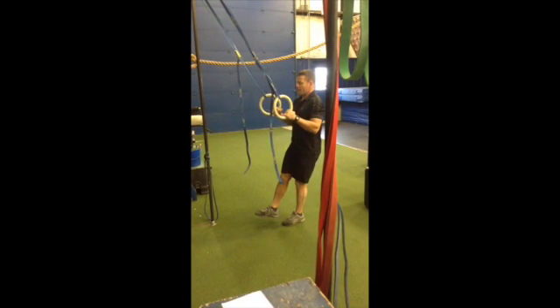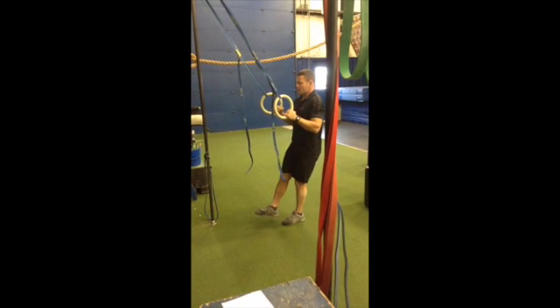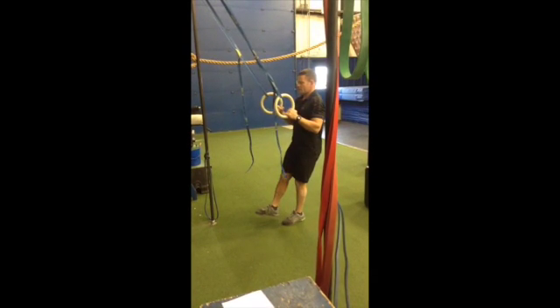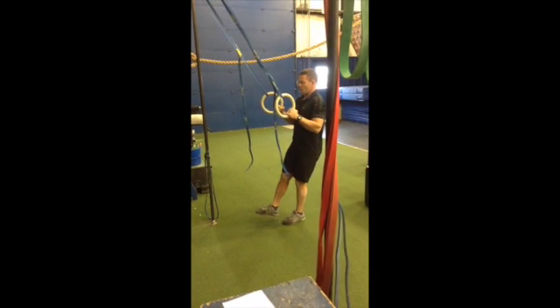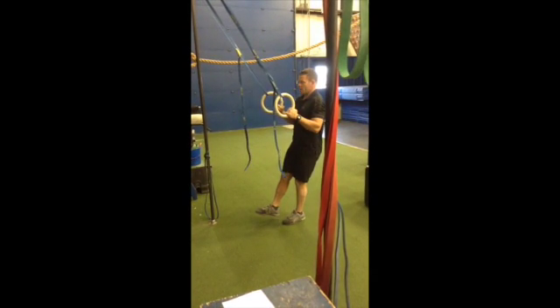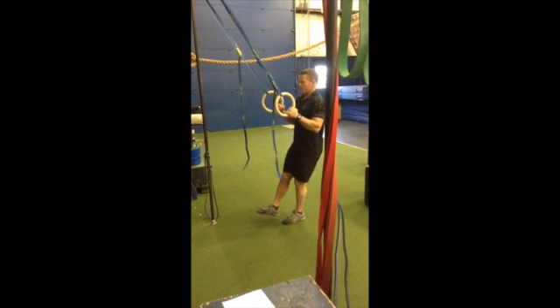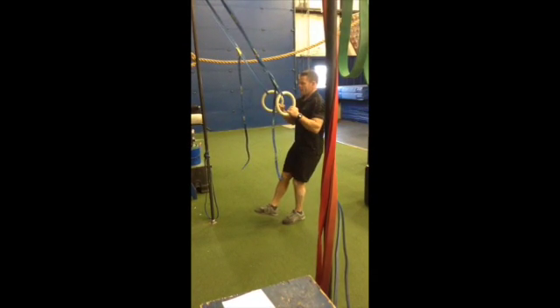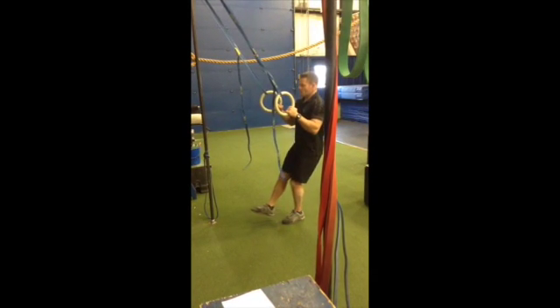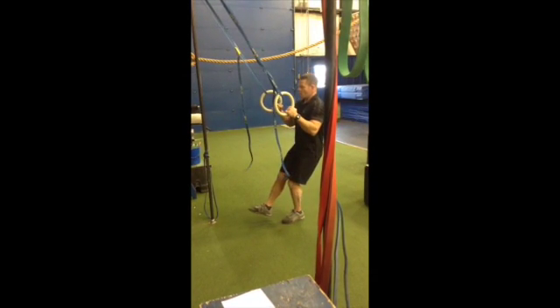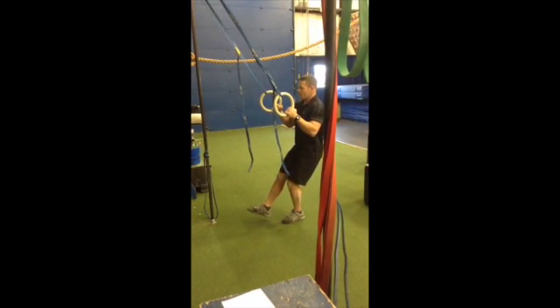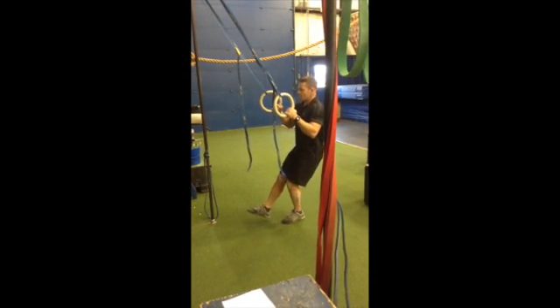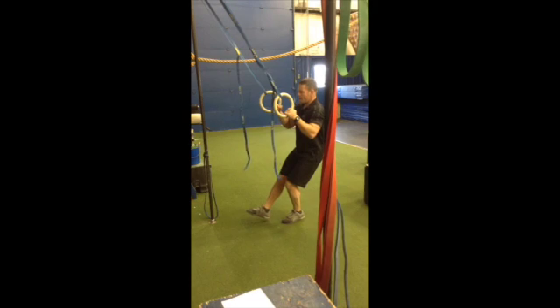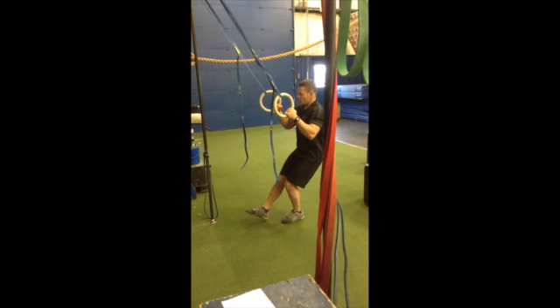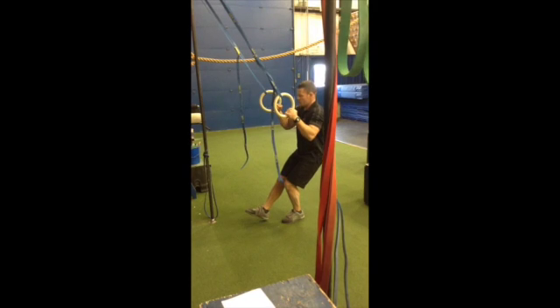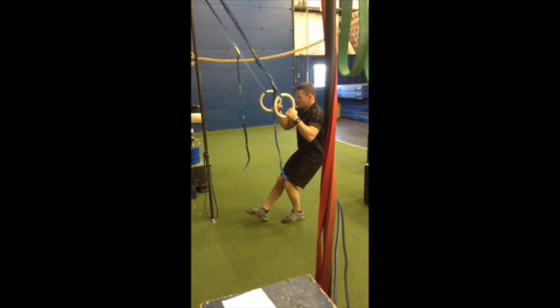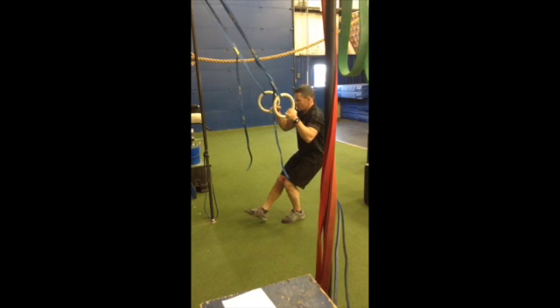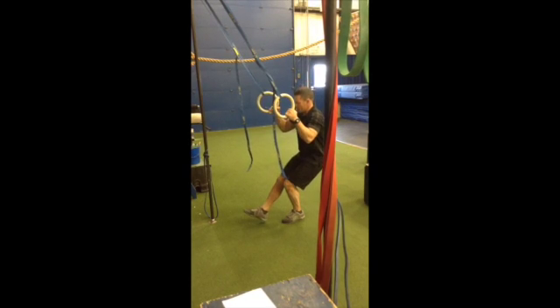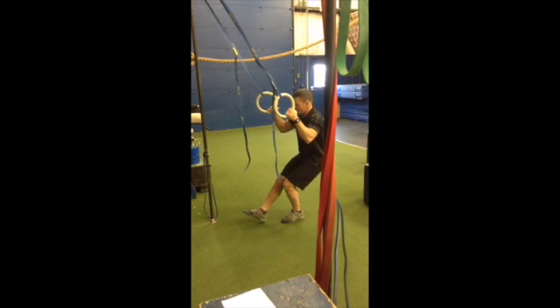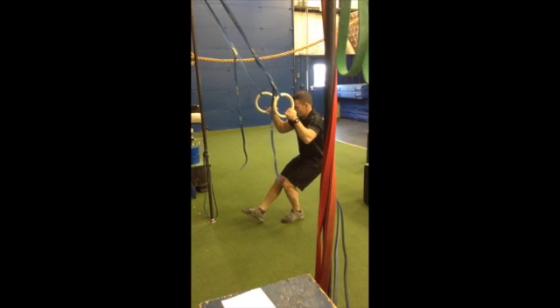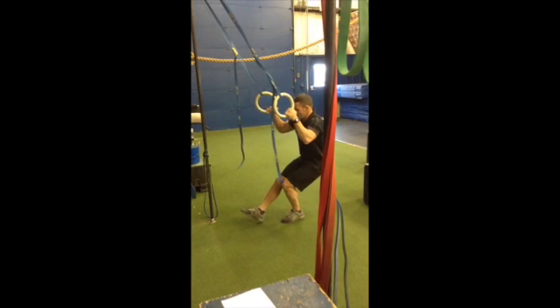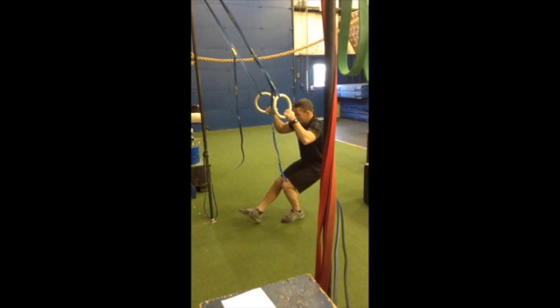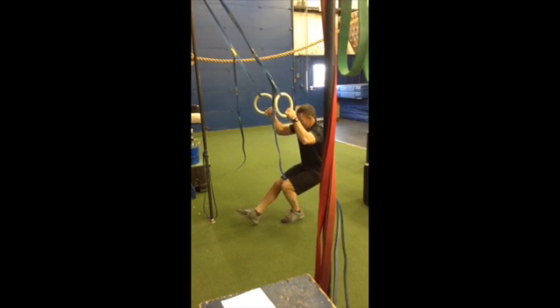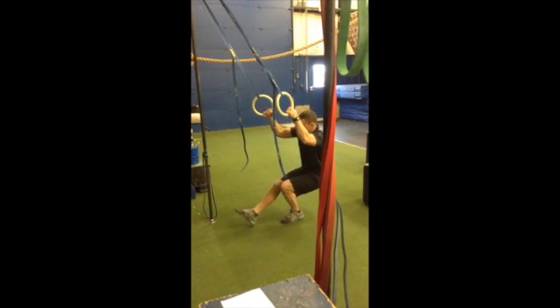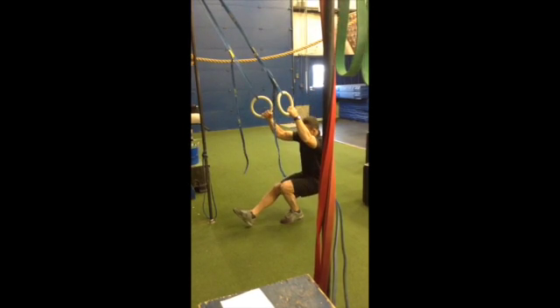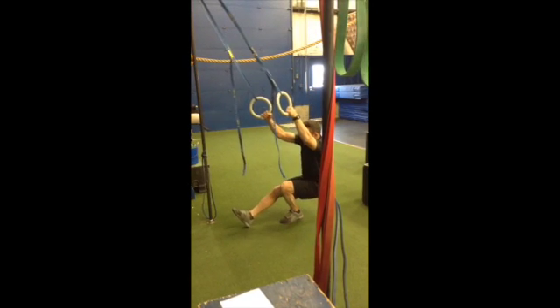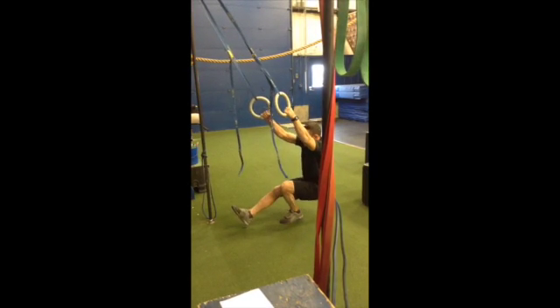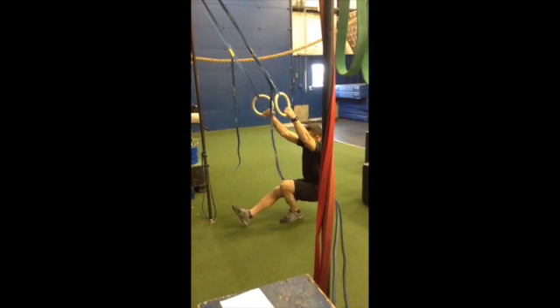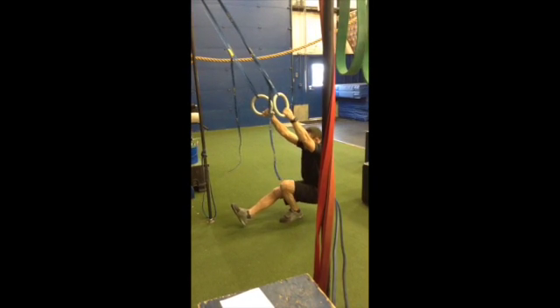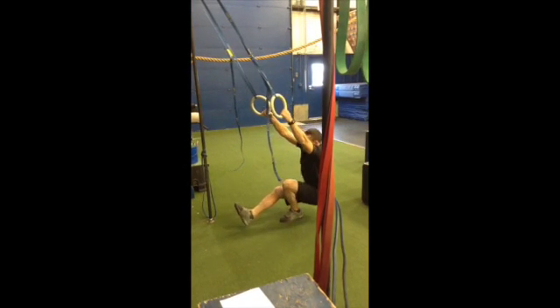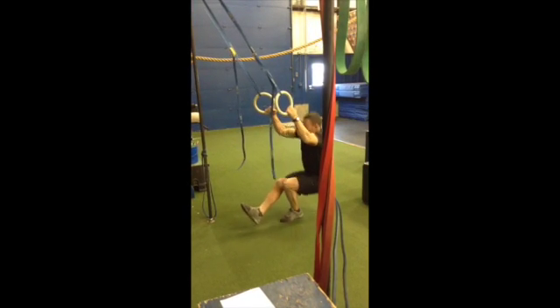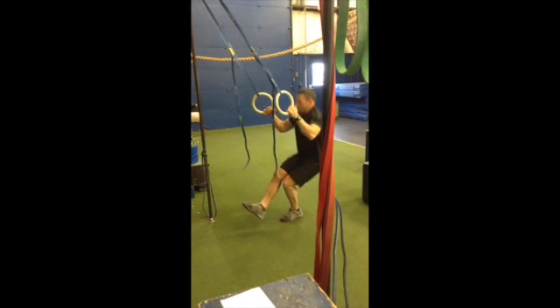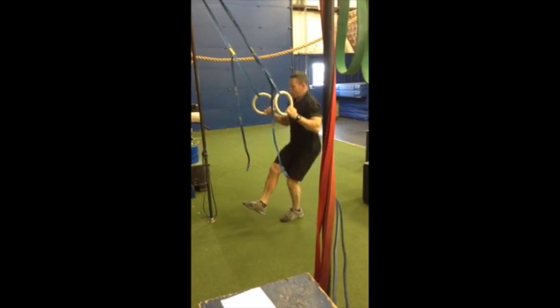Five second drop: a thousand one, a thousand two, a thousand three, a thousand four, a thousand five — then explode up.